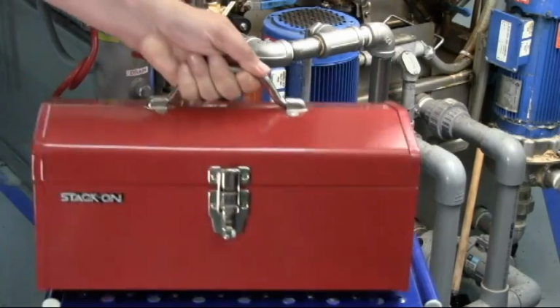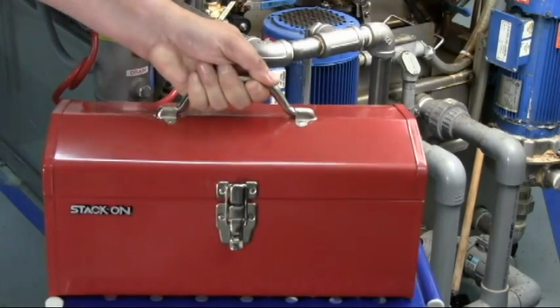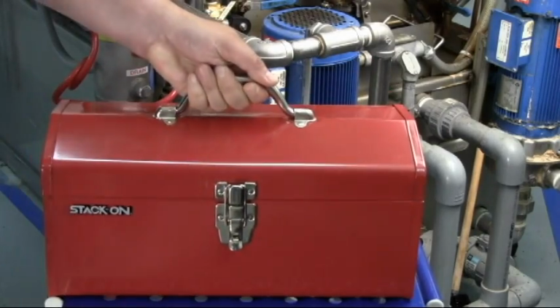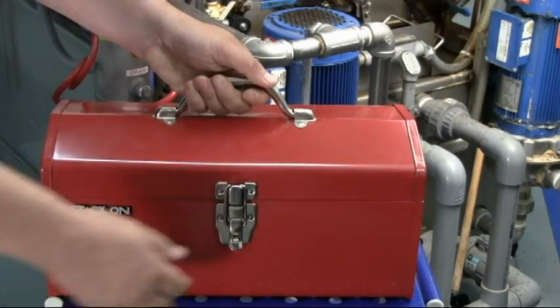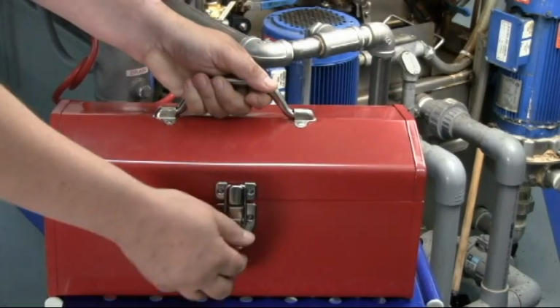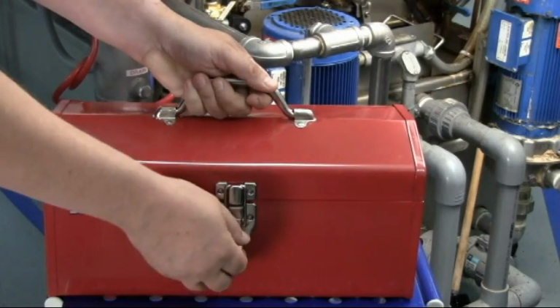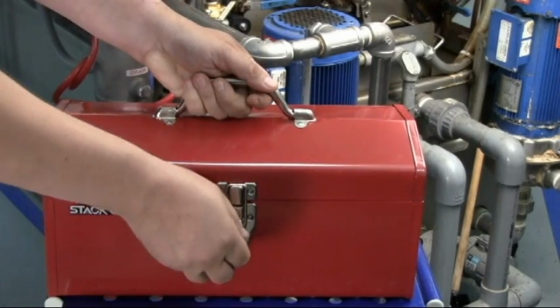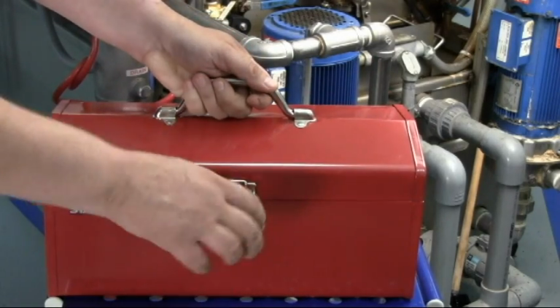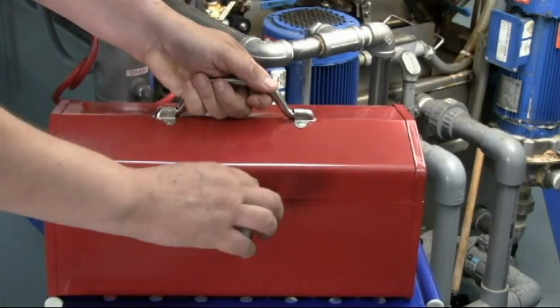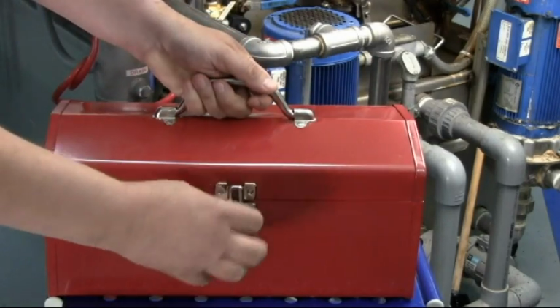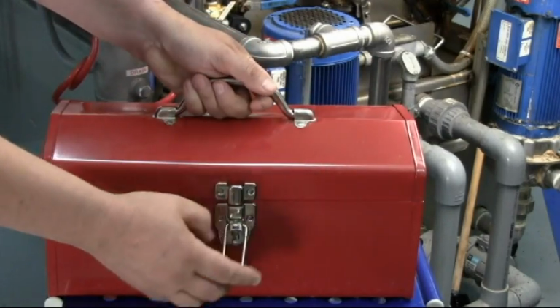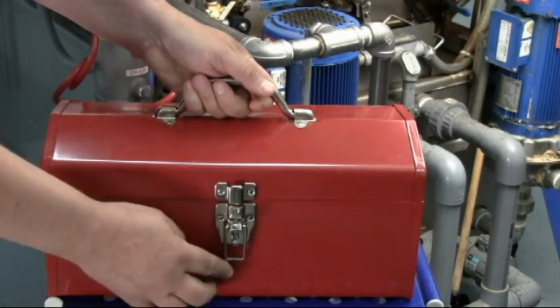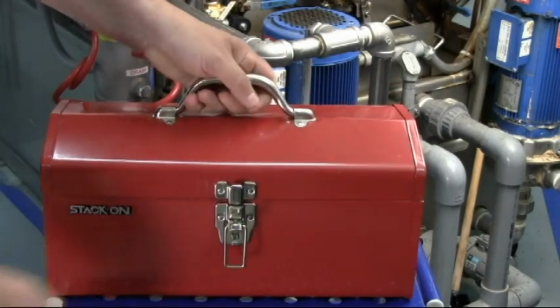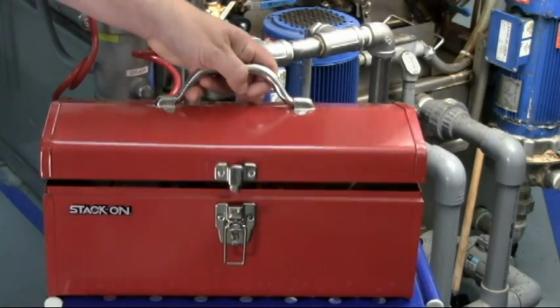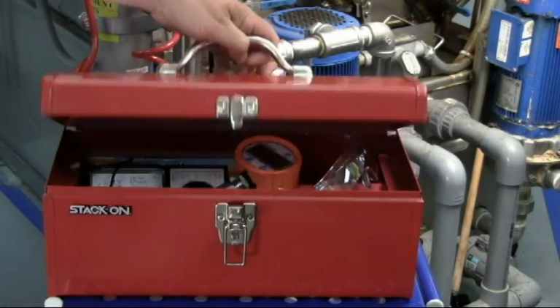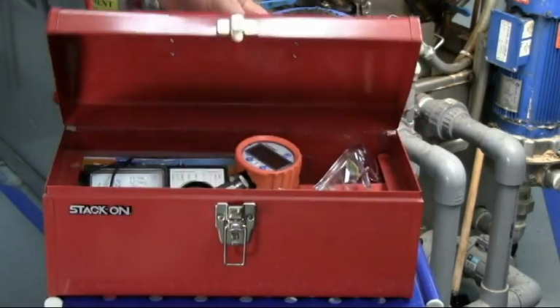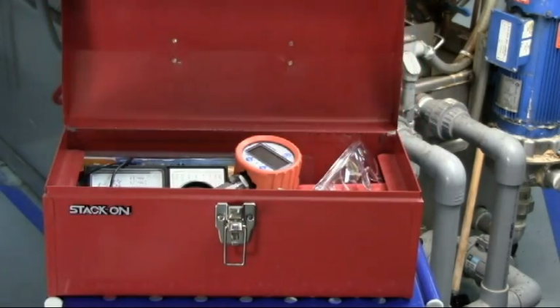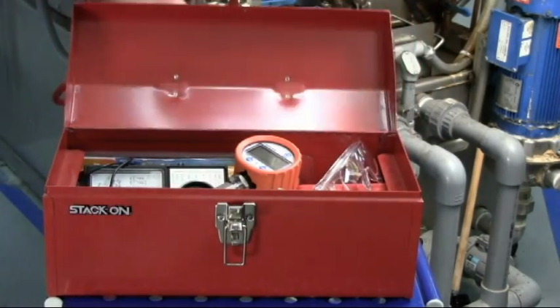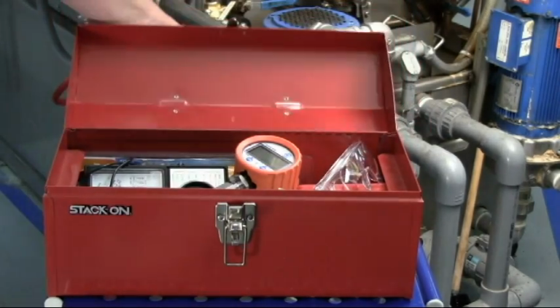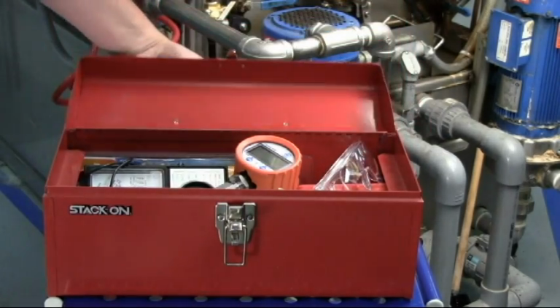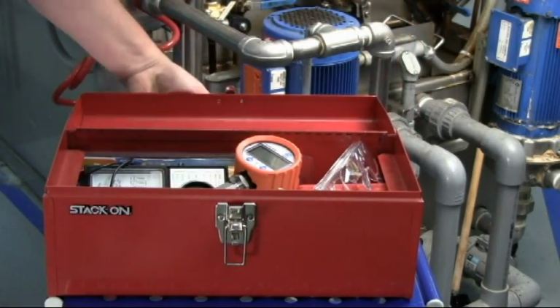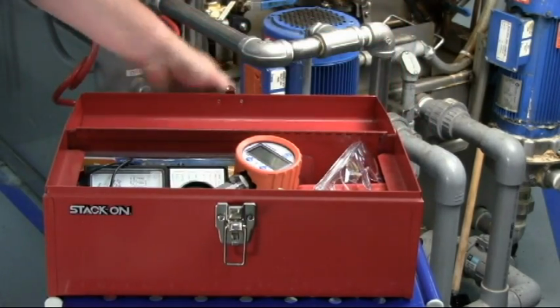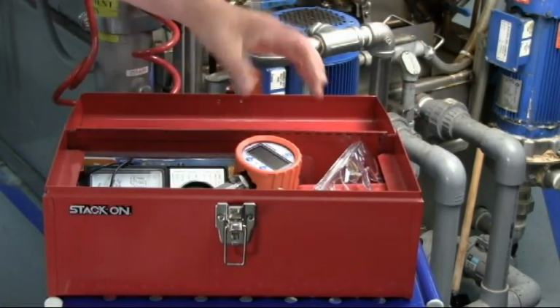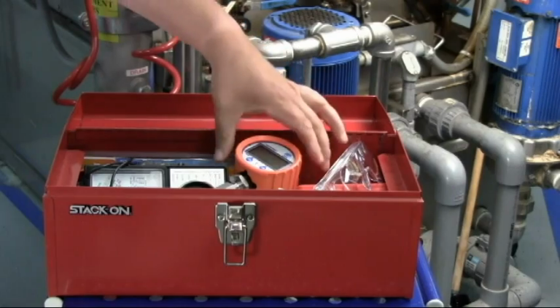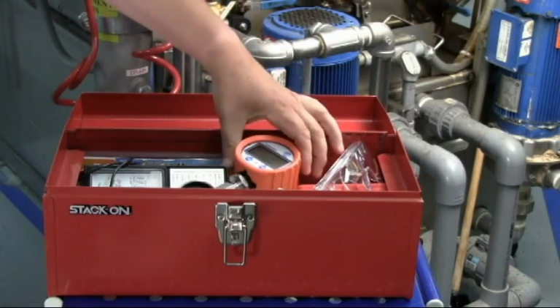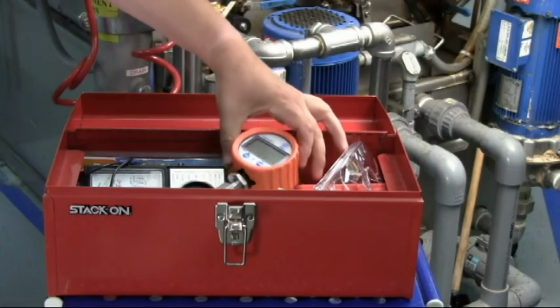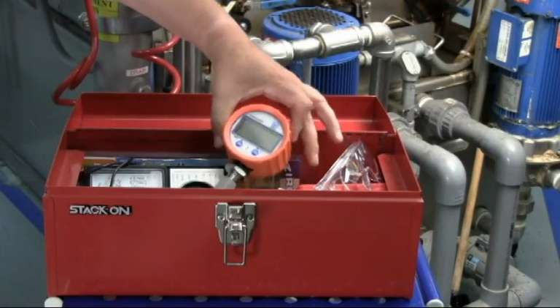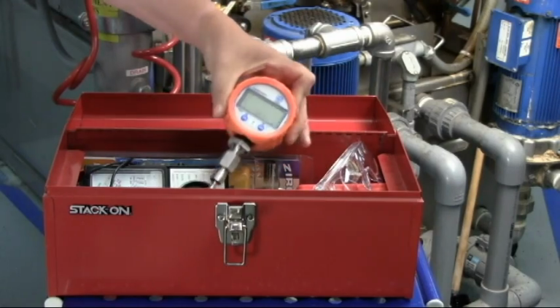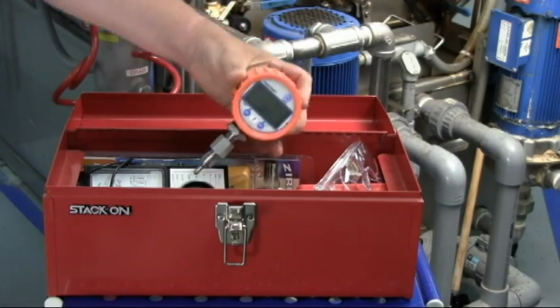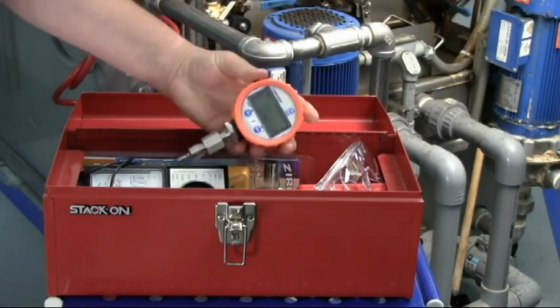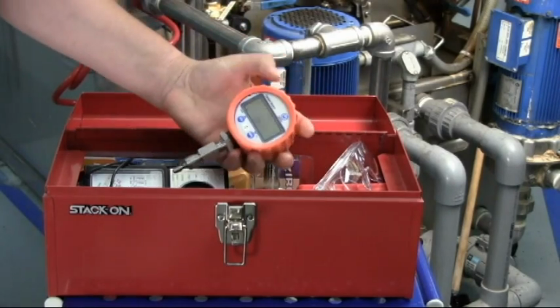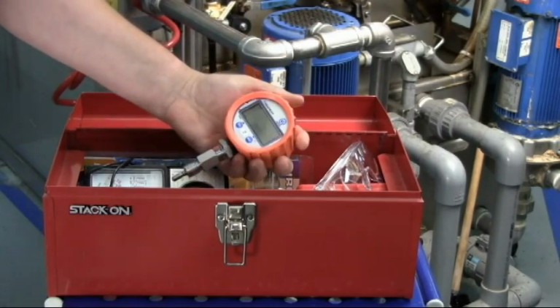To further protect the gauge while installed or carried for portable use, a black or orange boot is available.